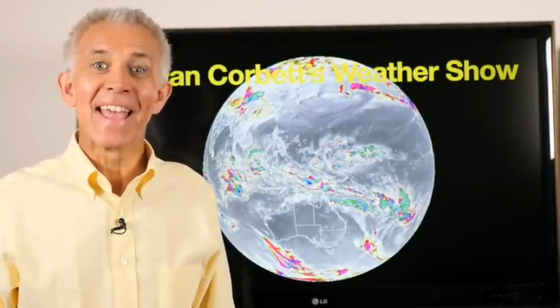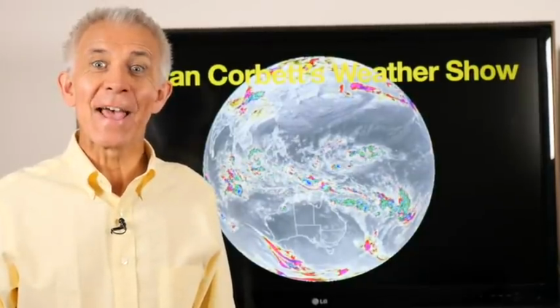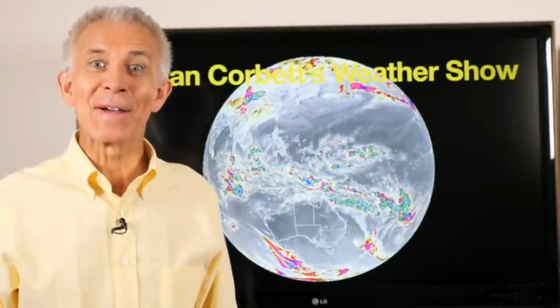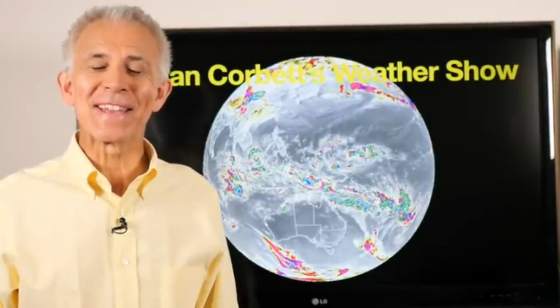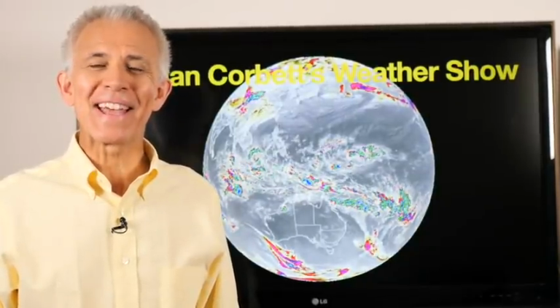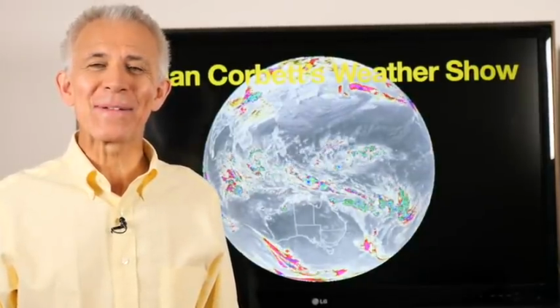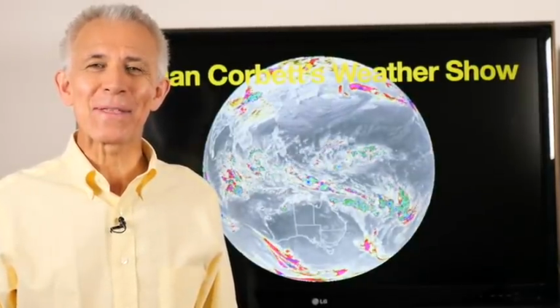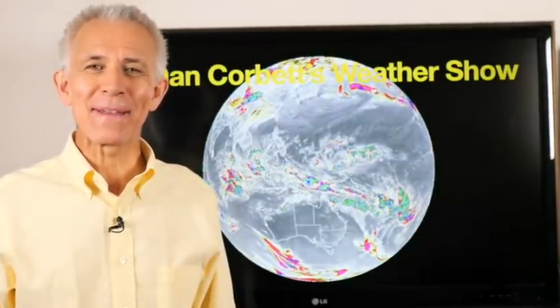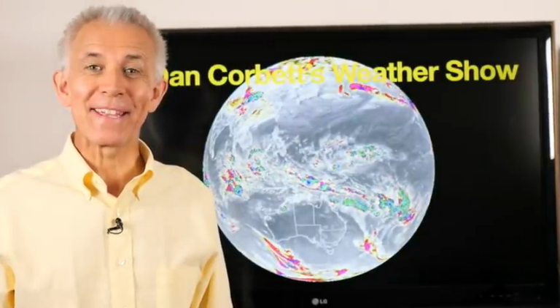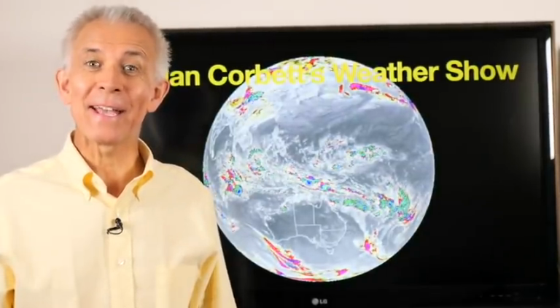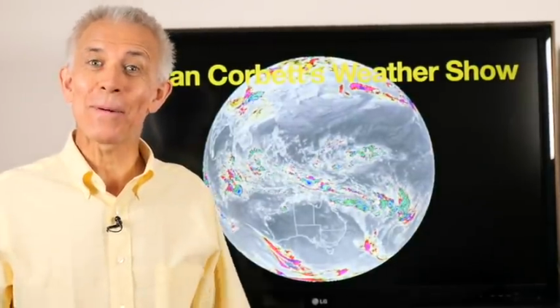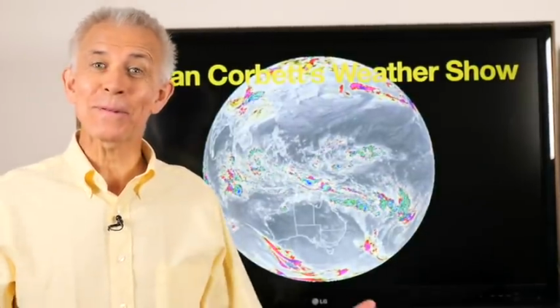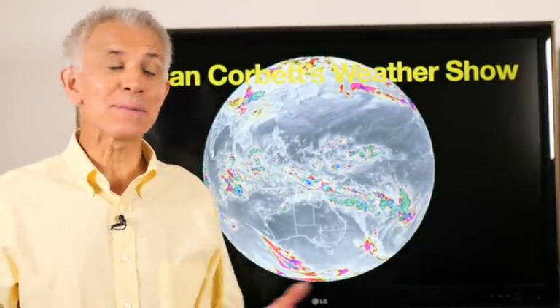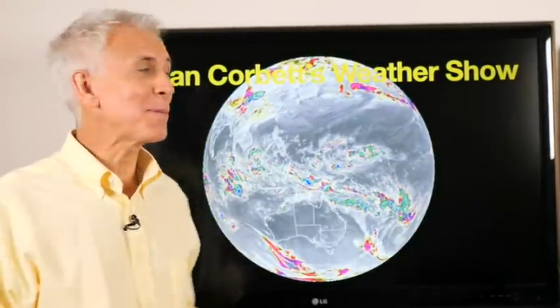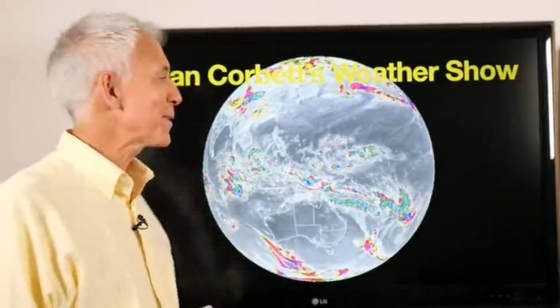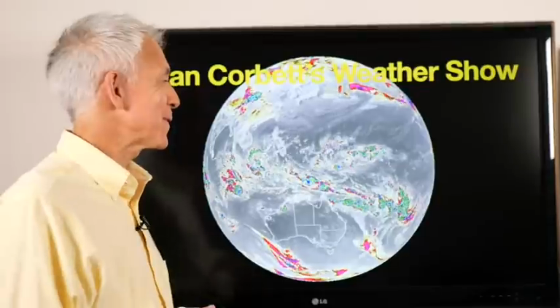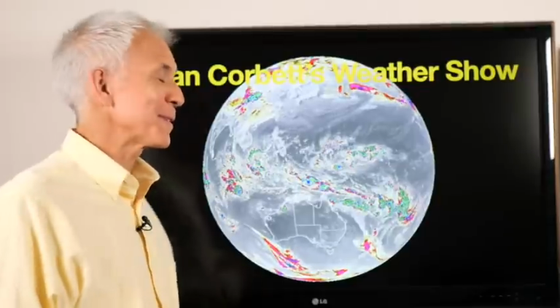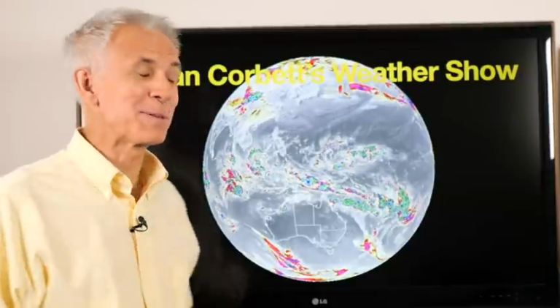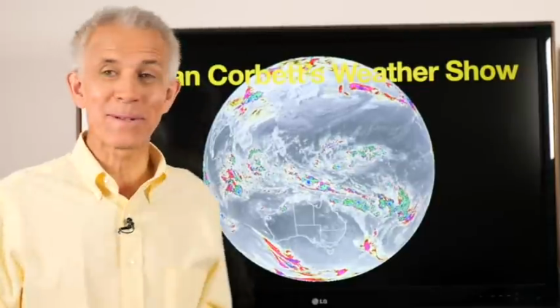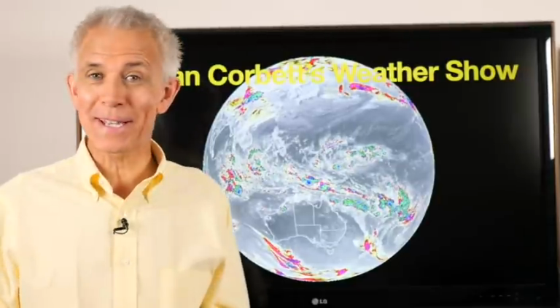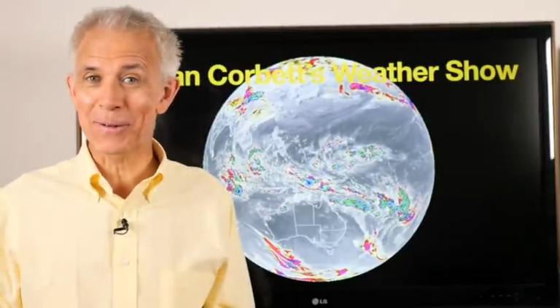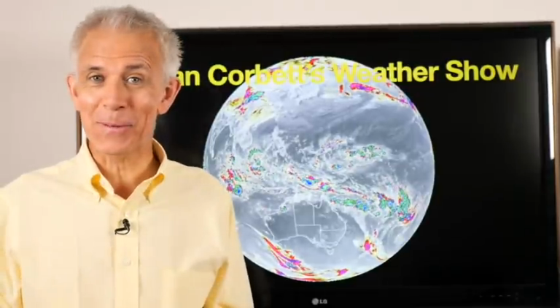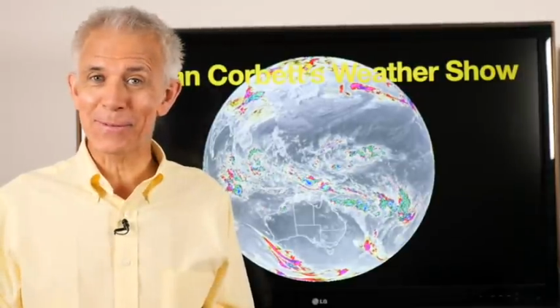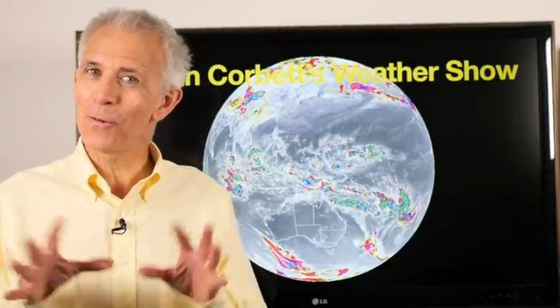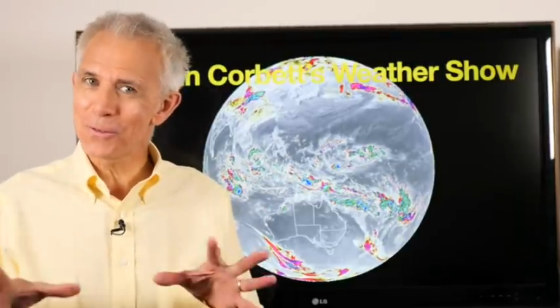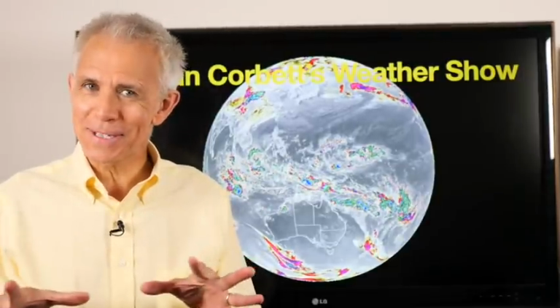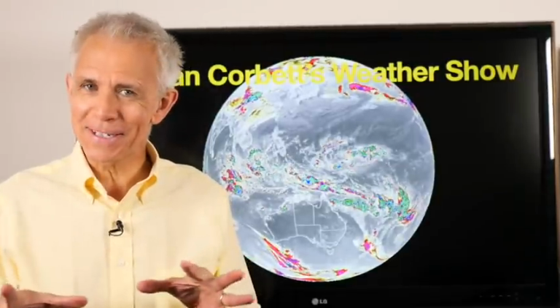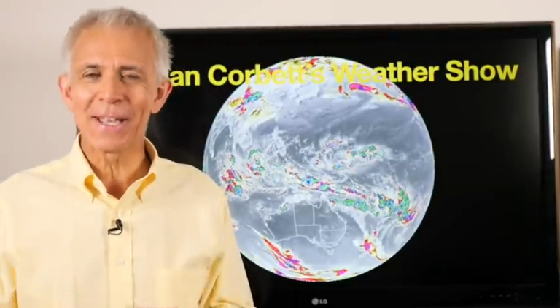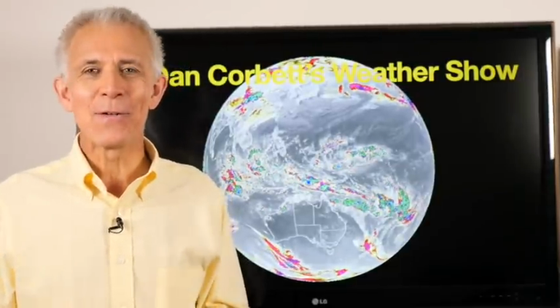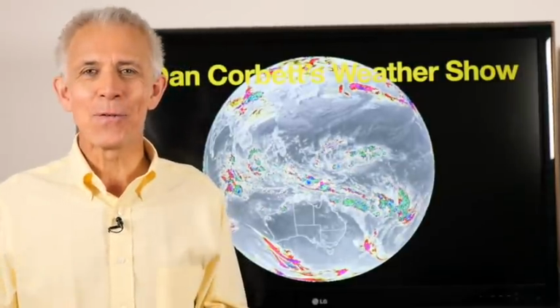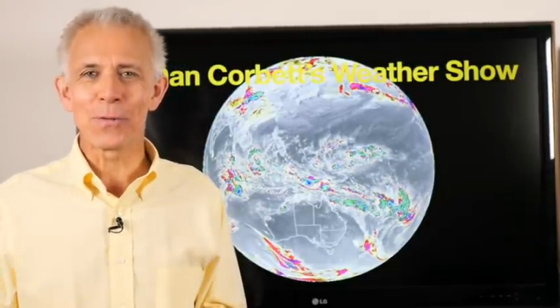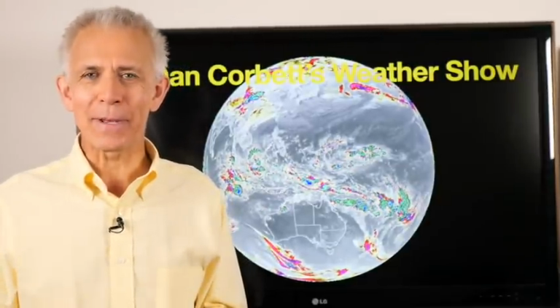Hello there, Dan the weatherman here. Welcome to my weather show. This is where we take a look at the weather for New Zealand for the week.